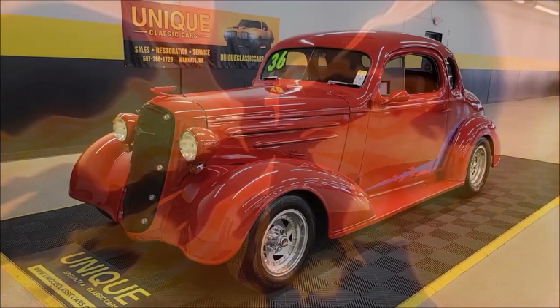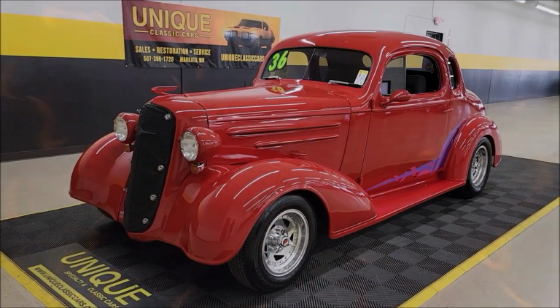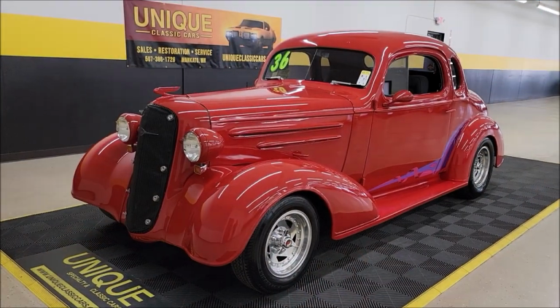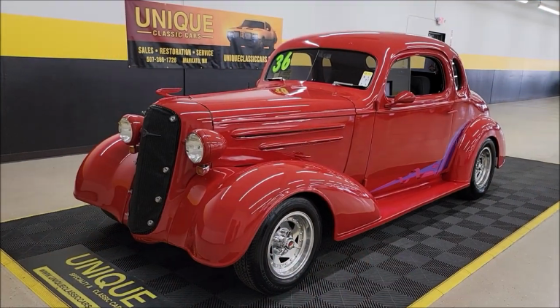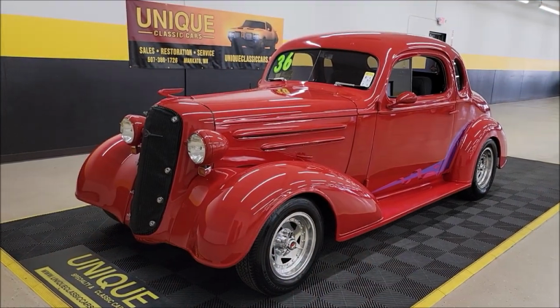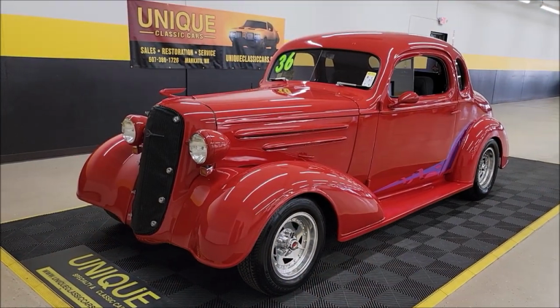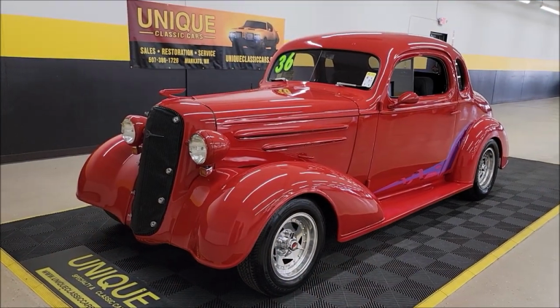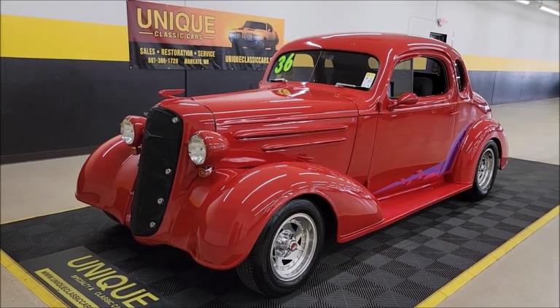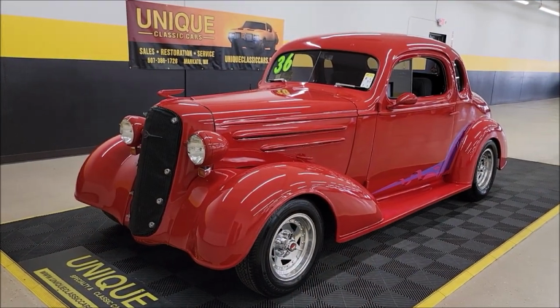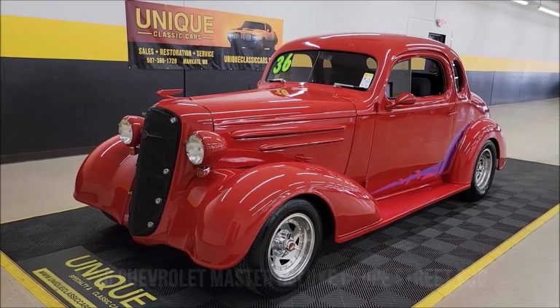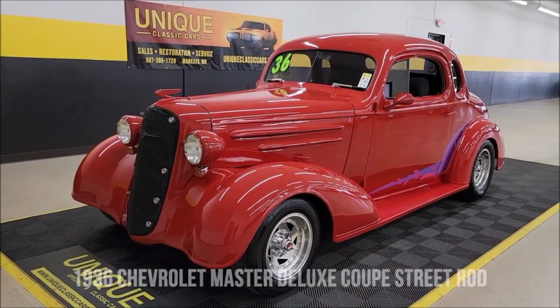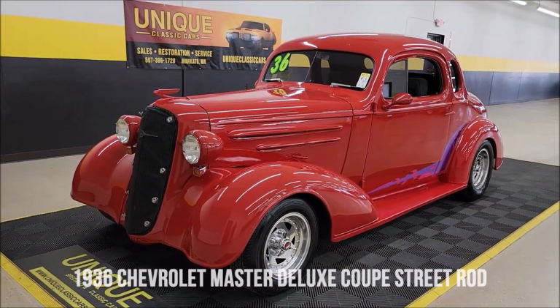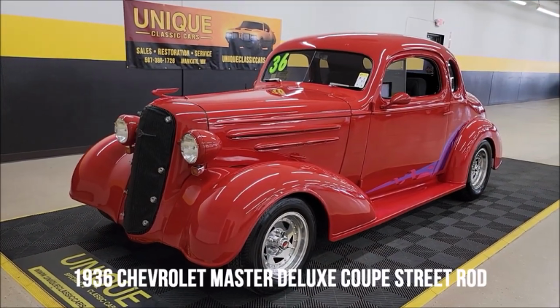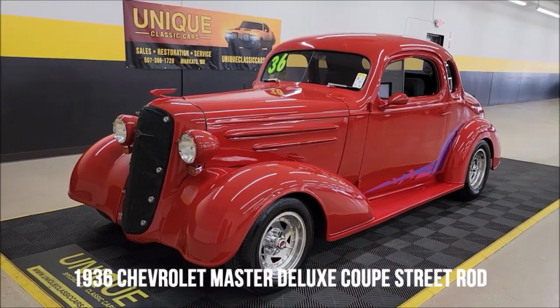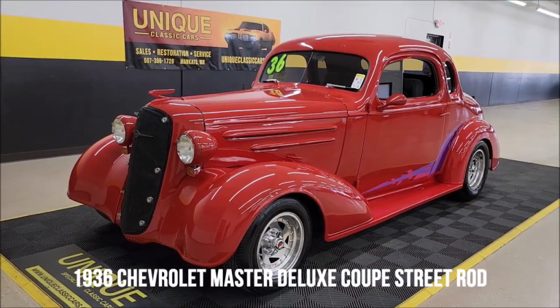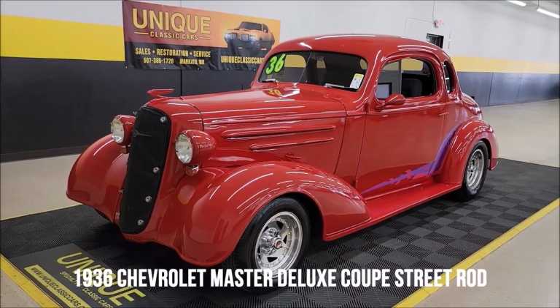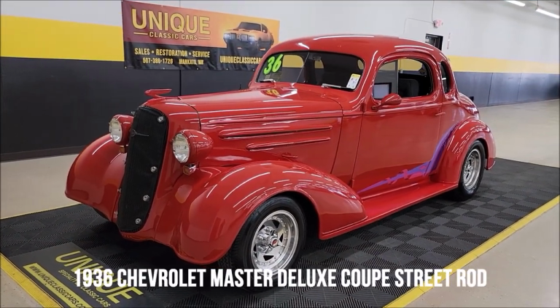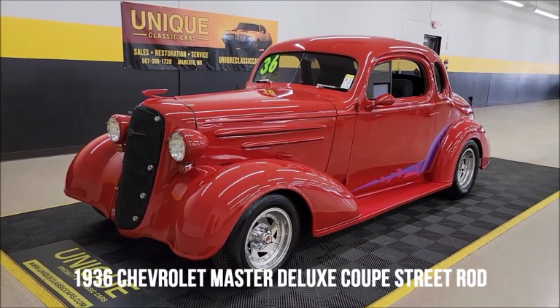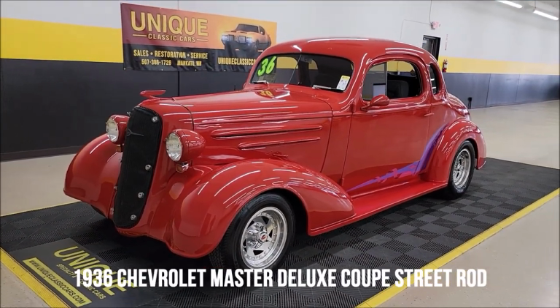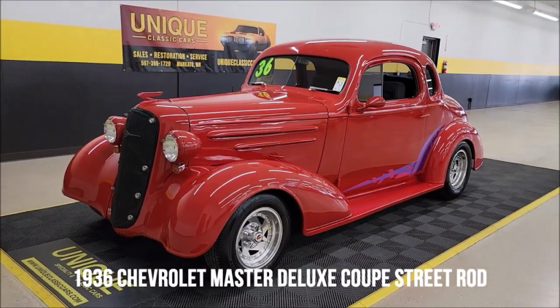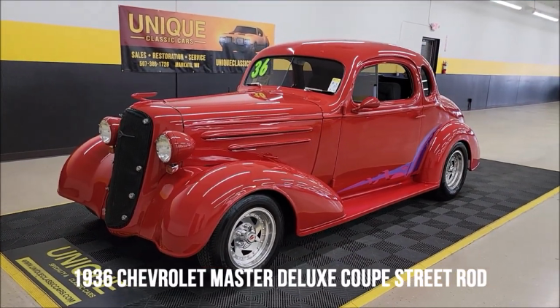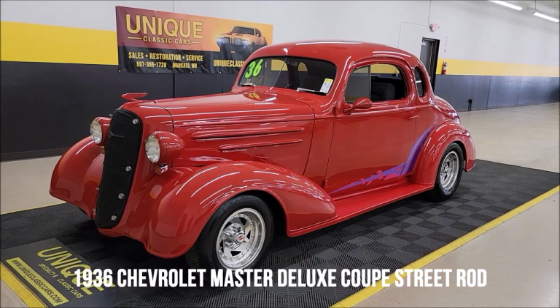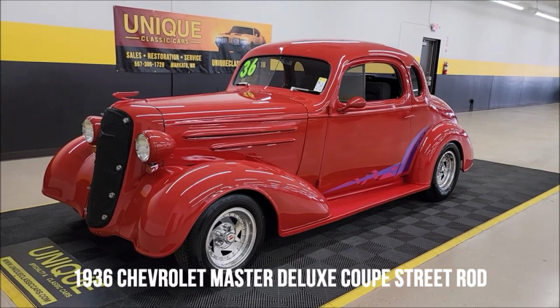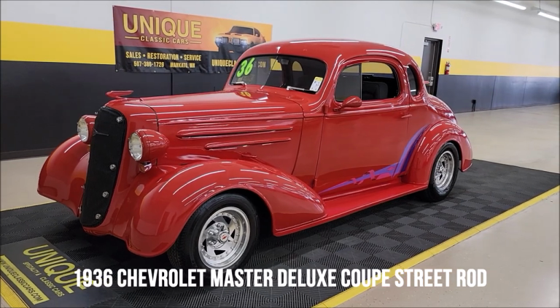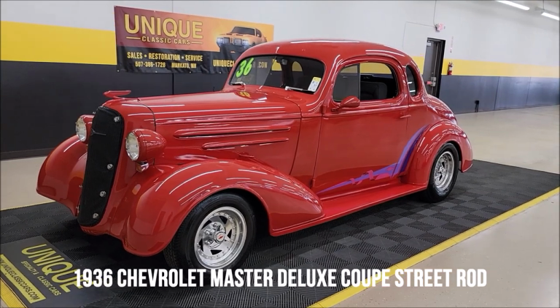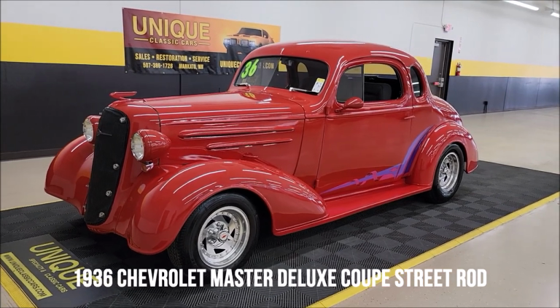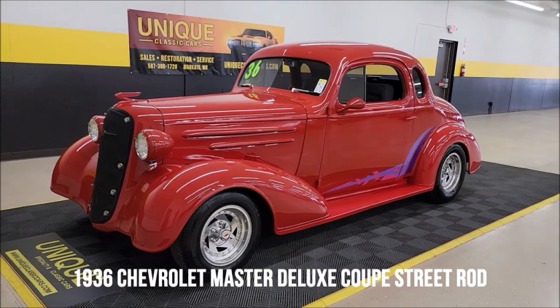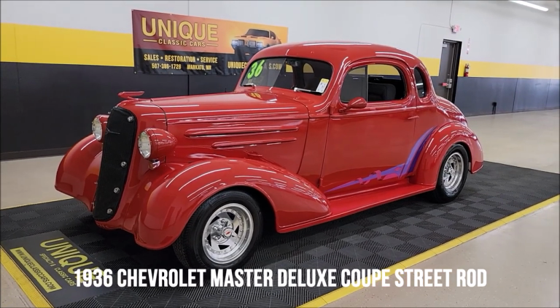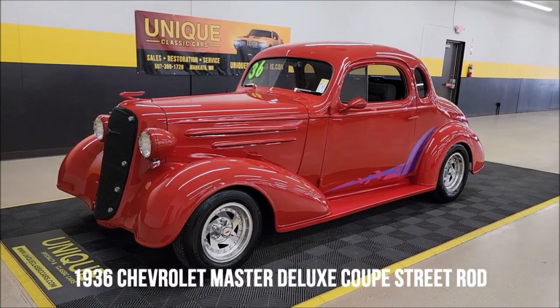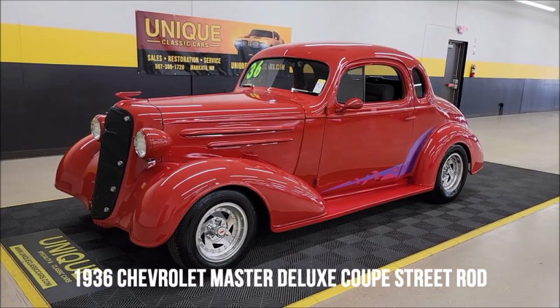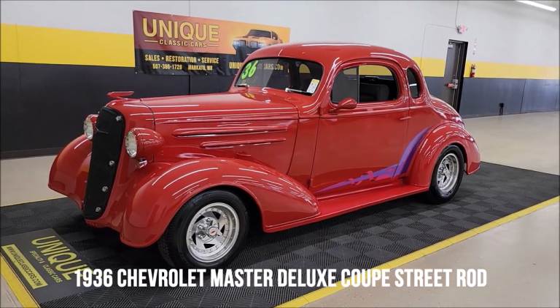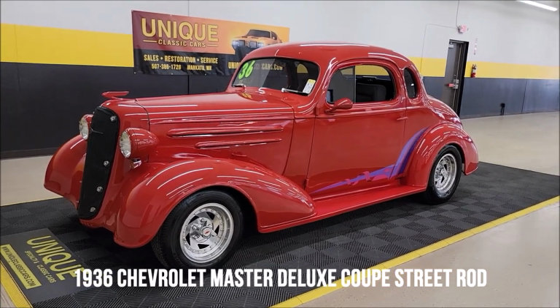Let's take a look at this street rod down here — unique, especially in classics. This is a 1936 Chevrolet Master Deluxe Coupe.